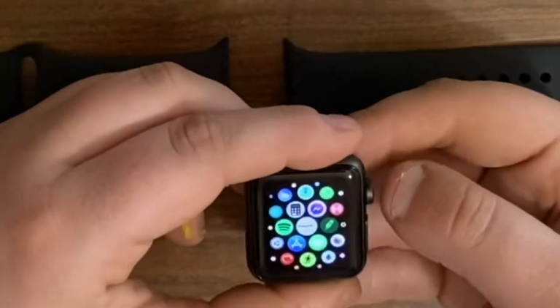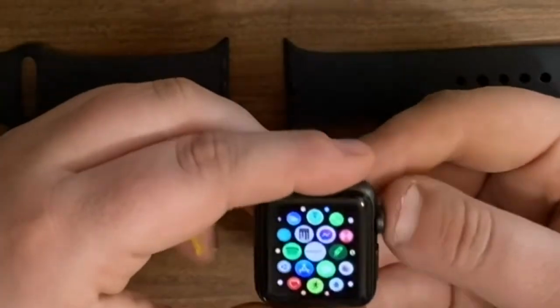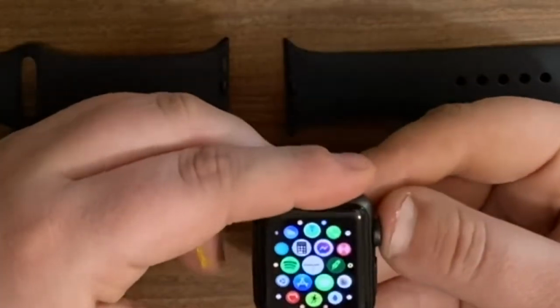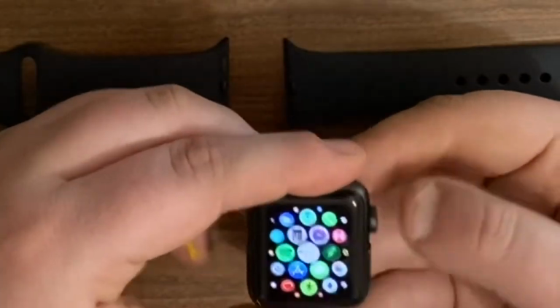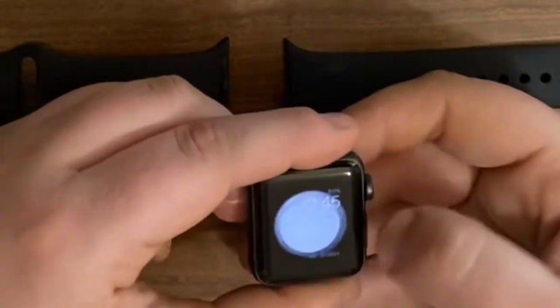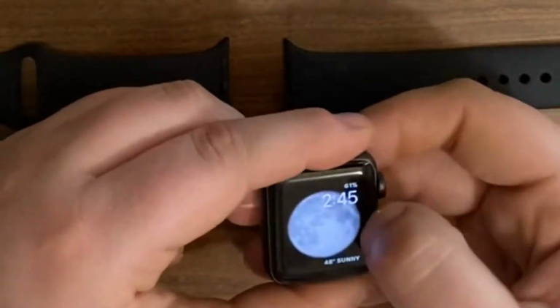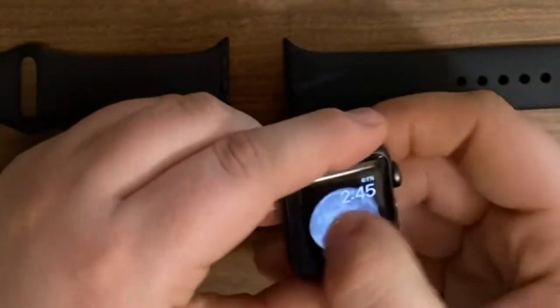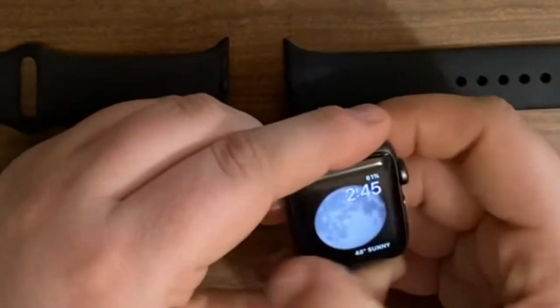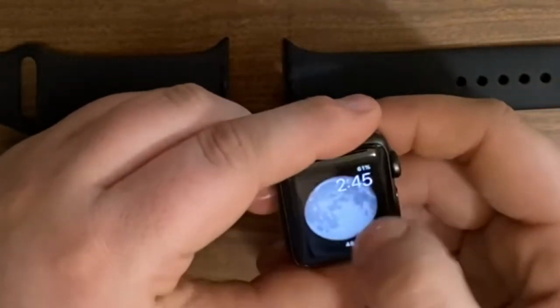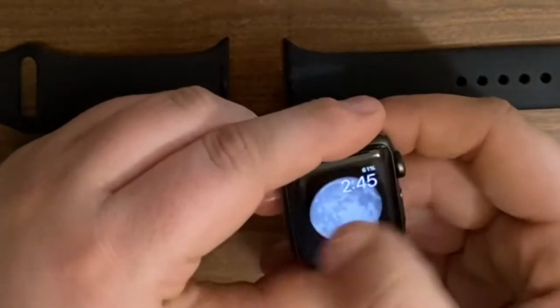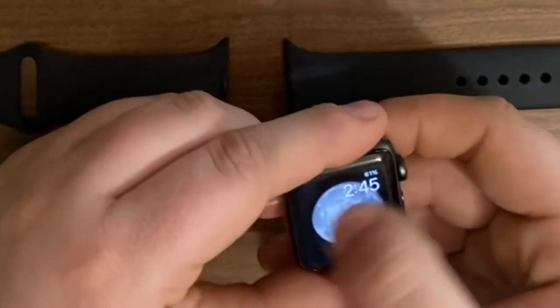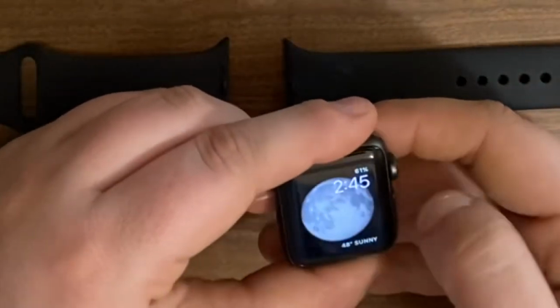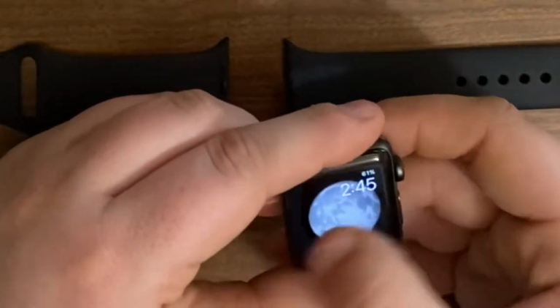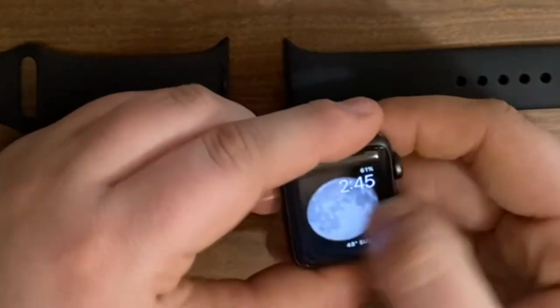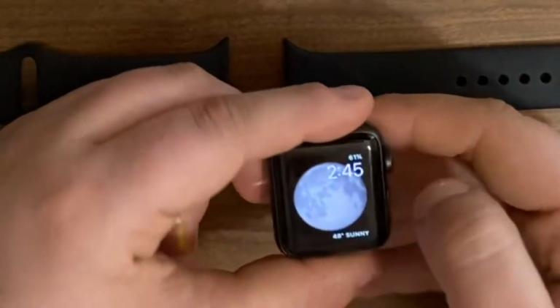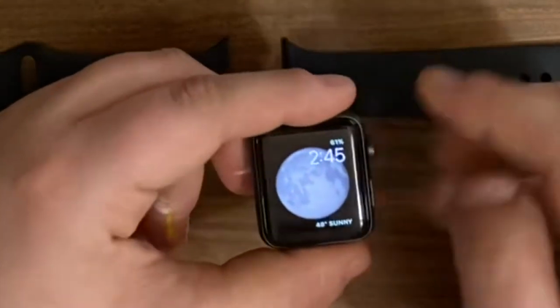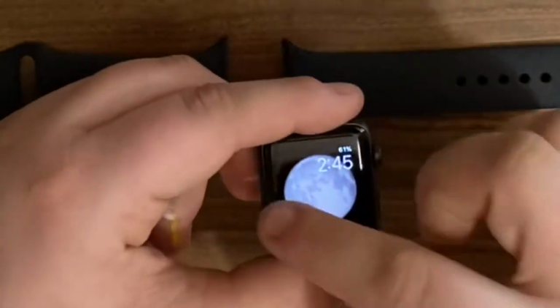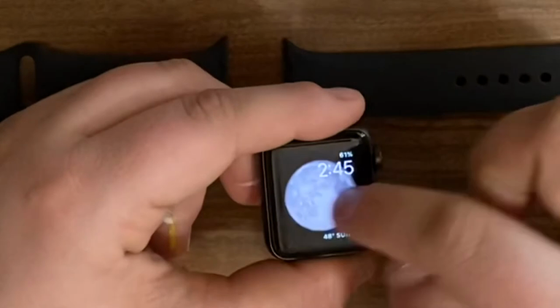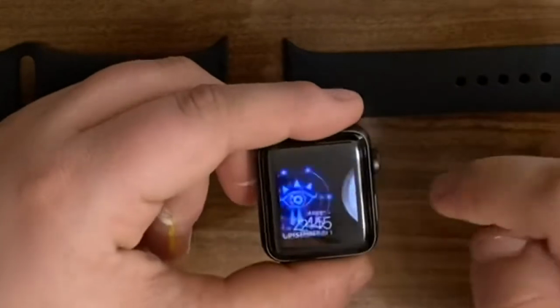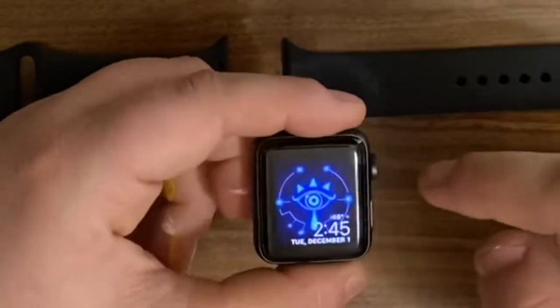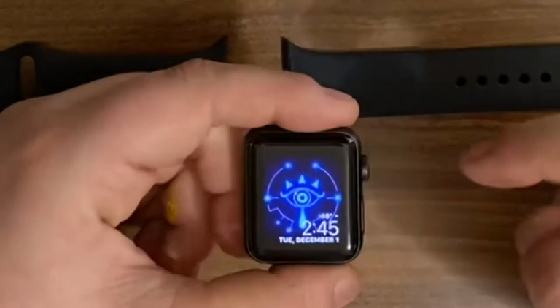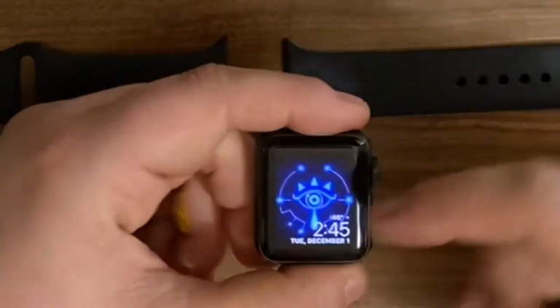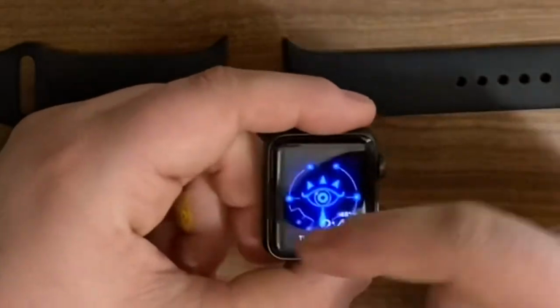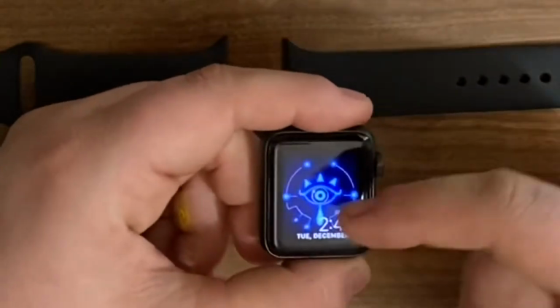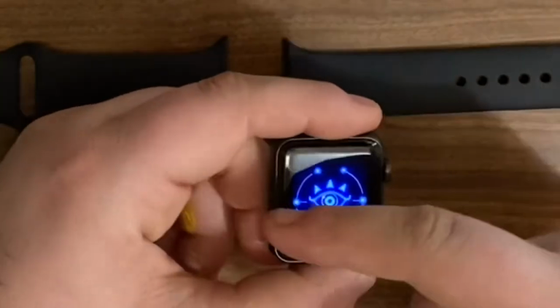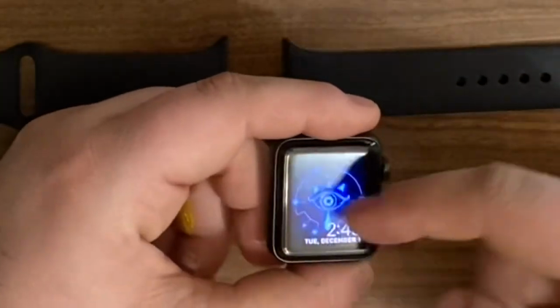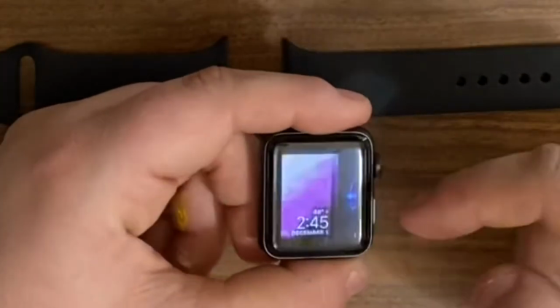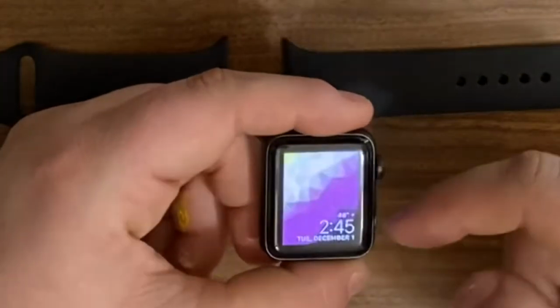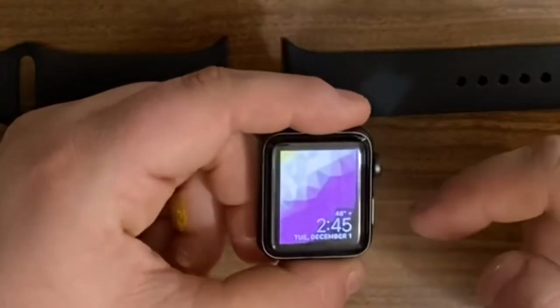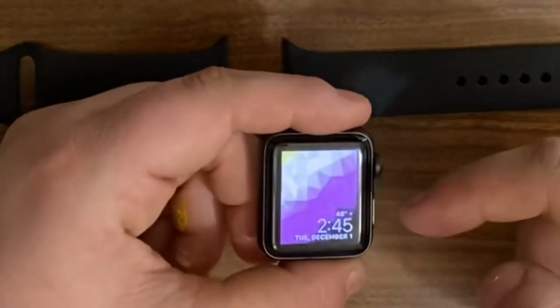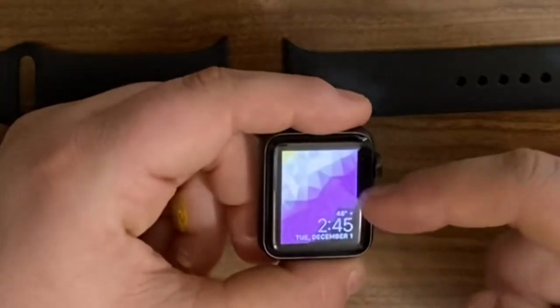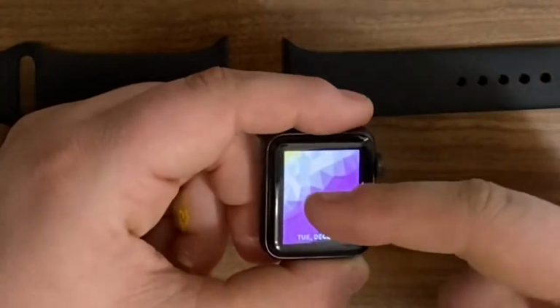I wanted to show off my watch faces here, so that's what this whole thing is.